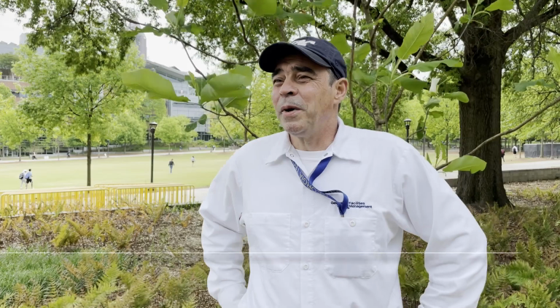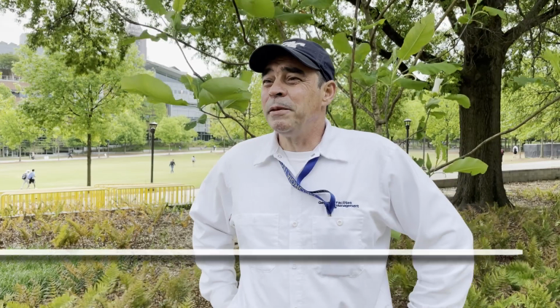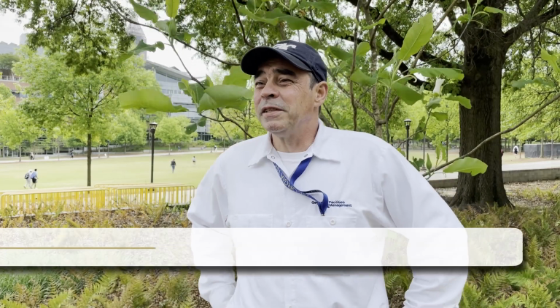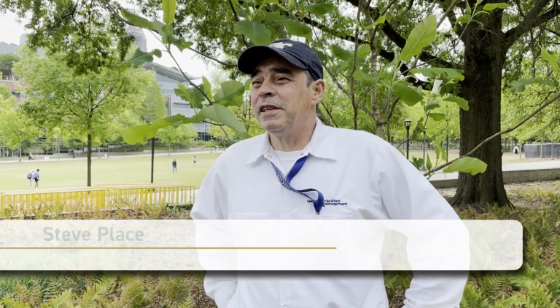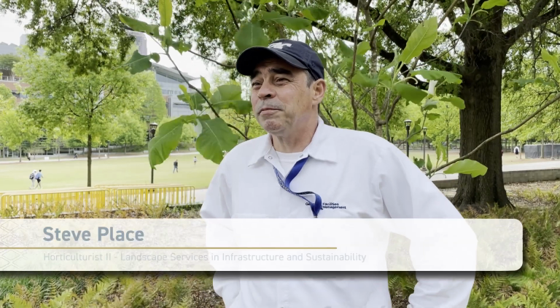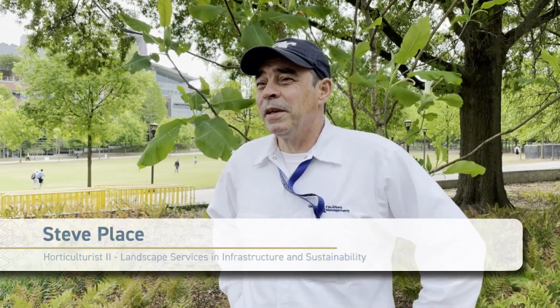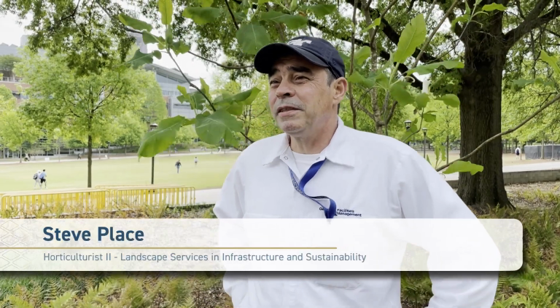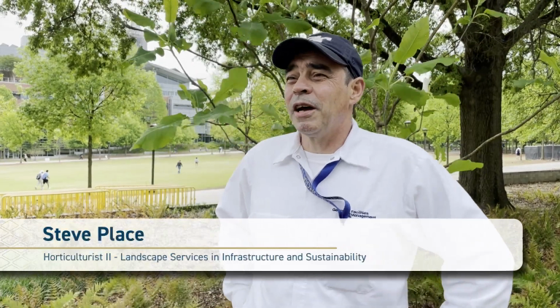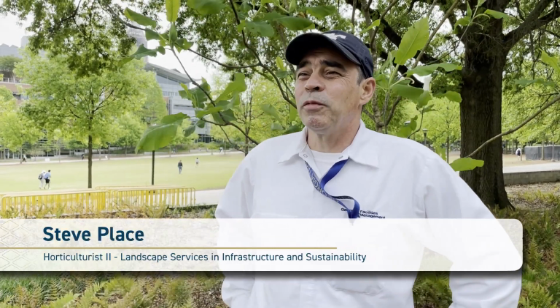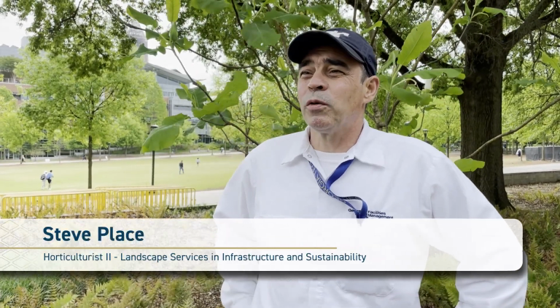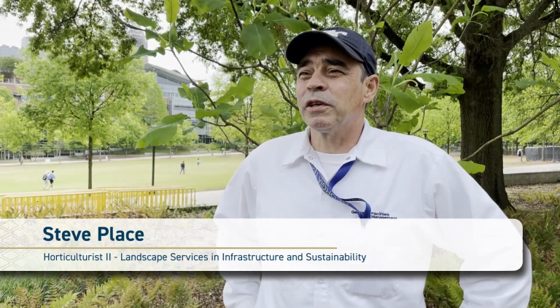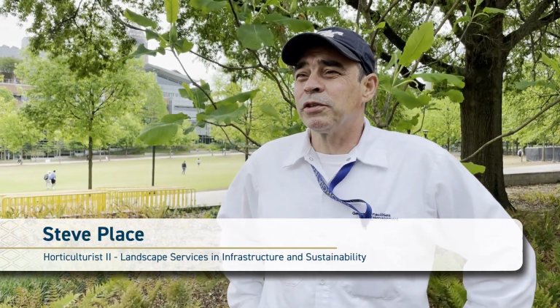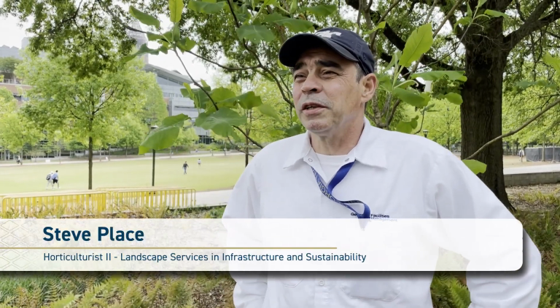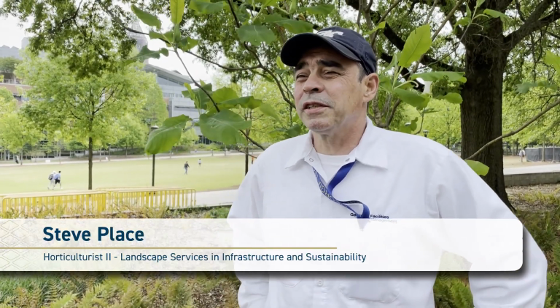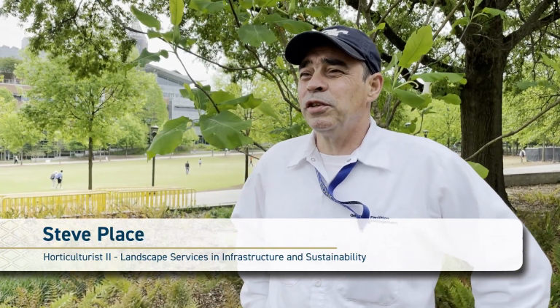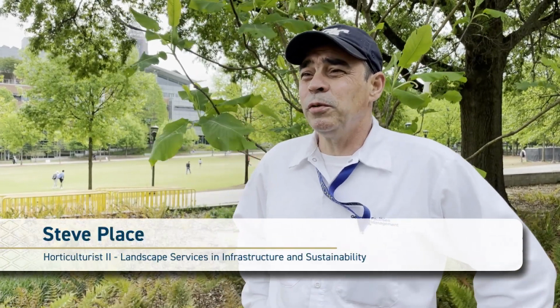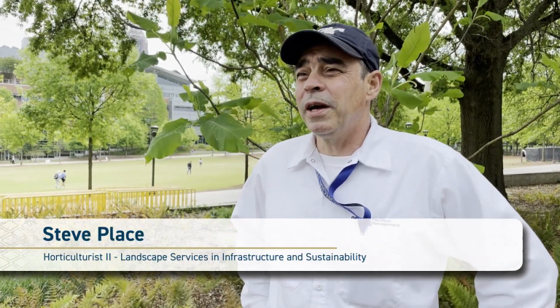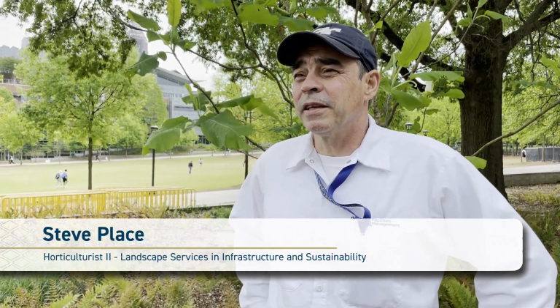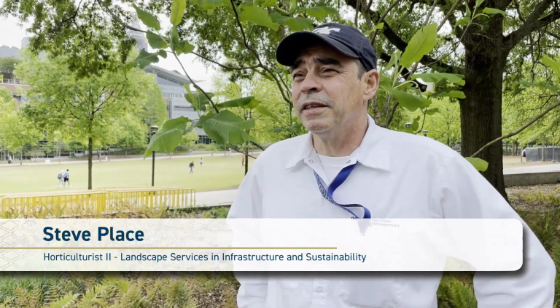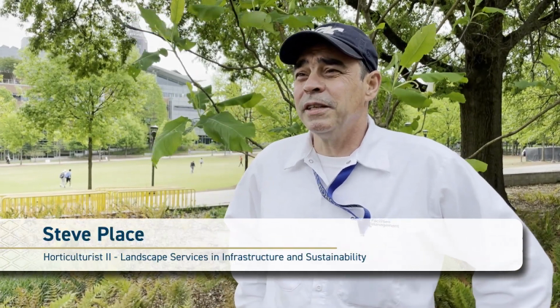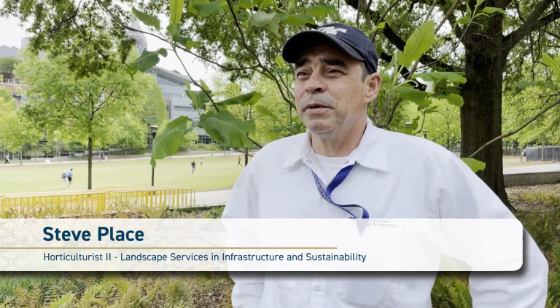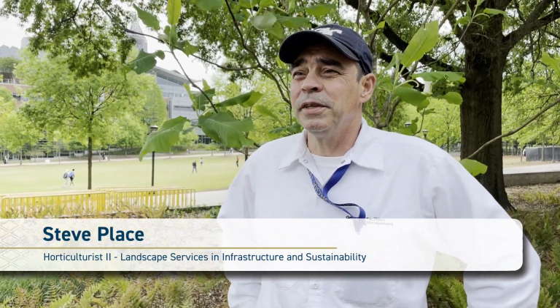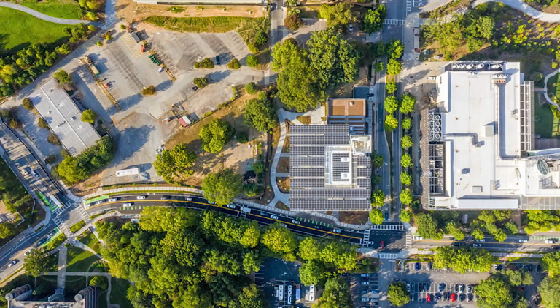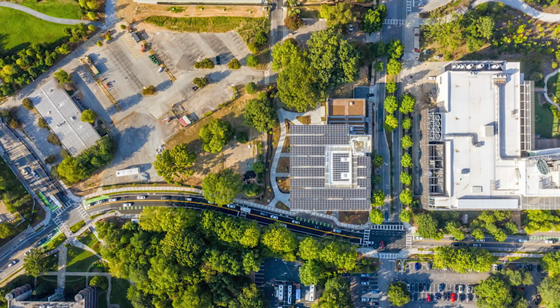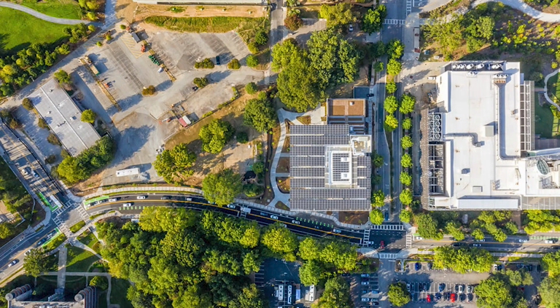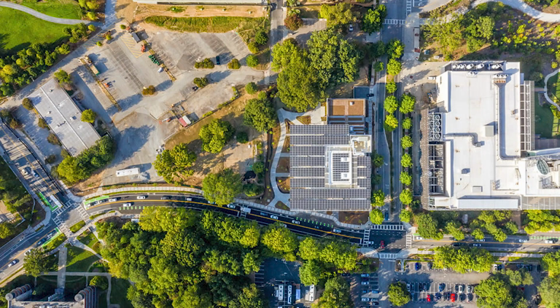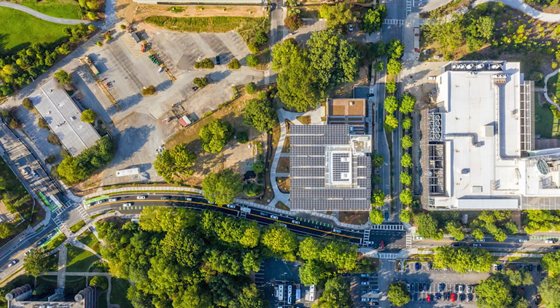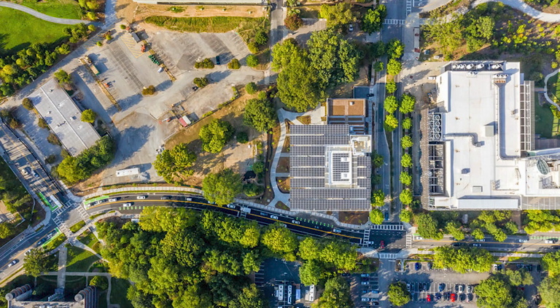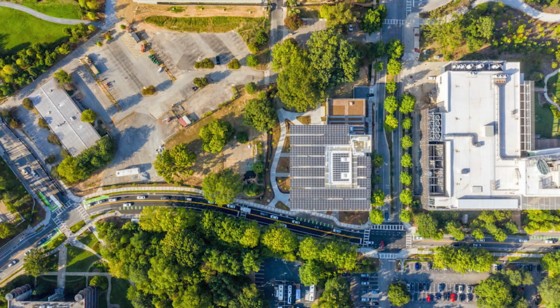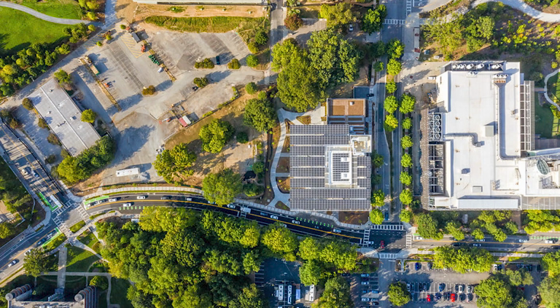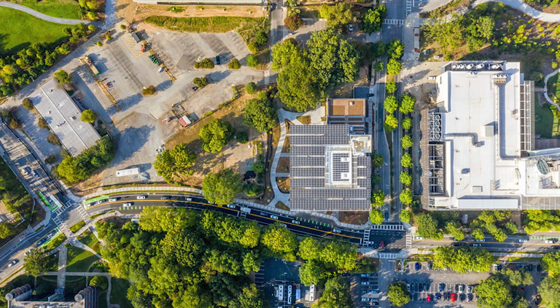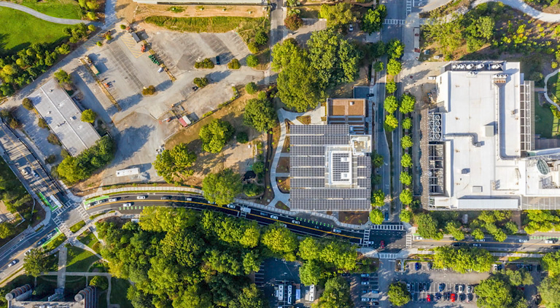My name is Steve Place. I'm the Horticulturalist II at the Candida Building, and I work for Landscape Services.